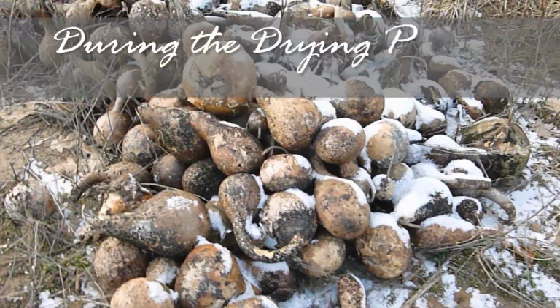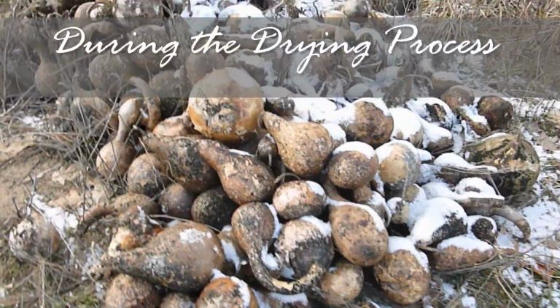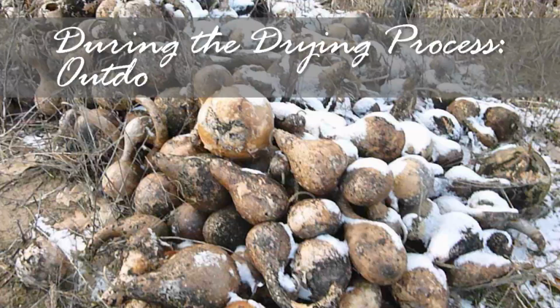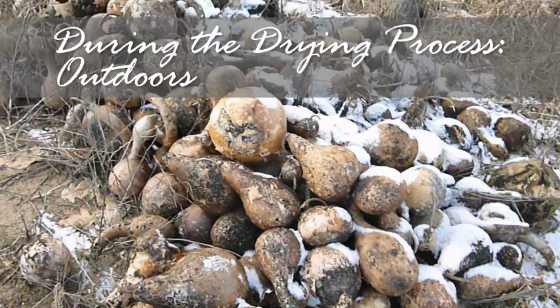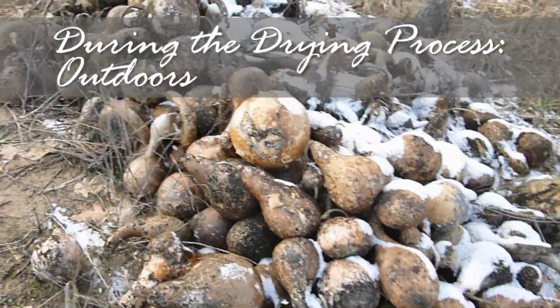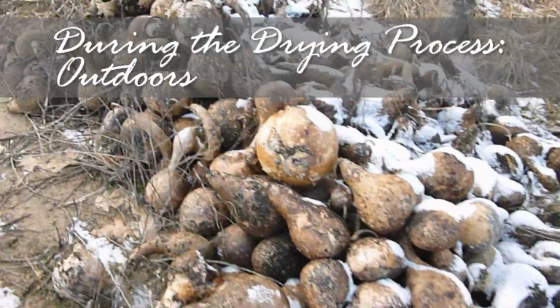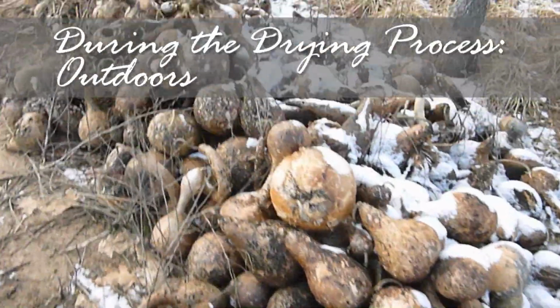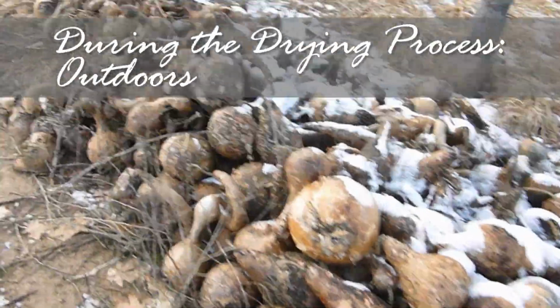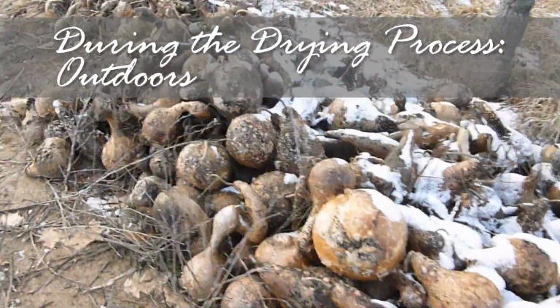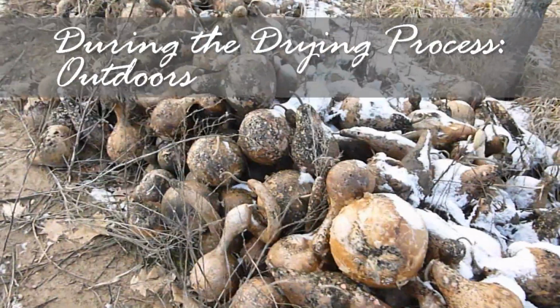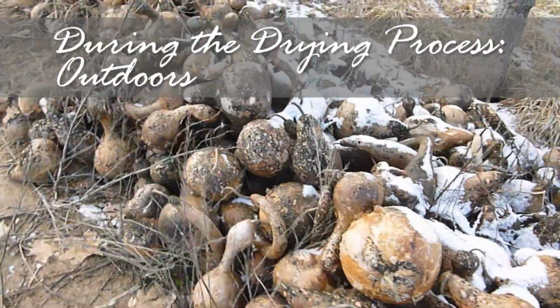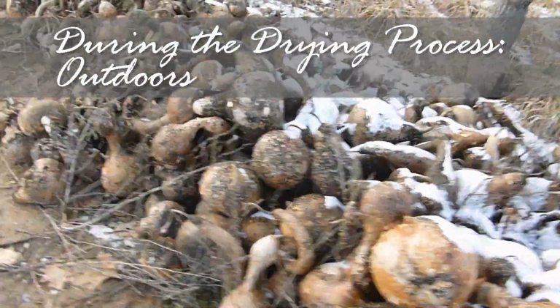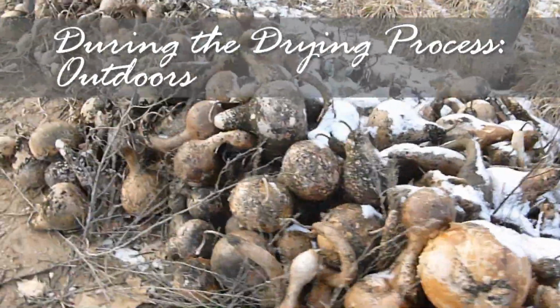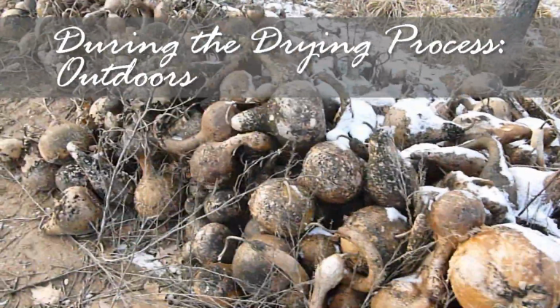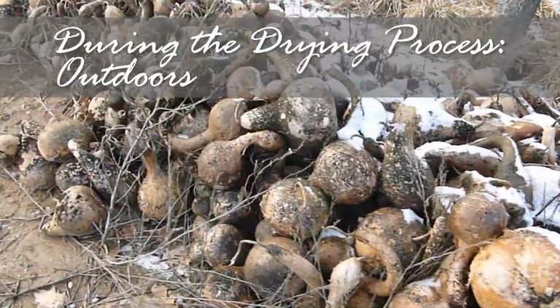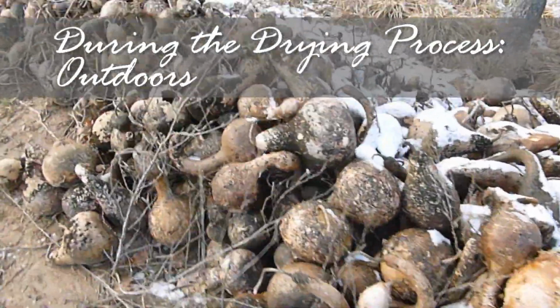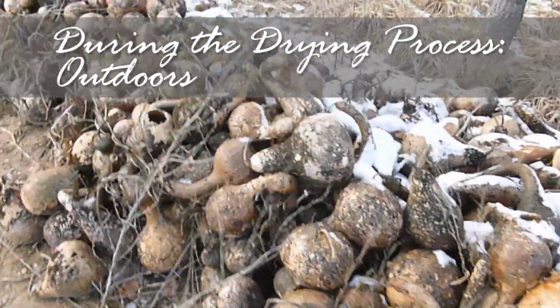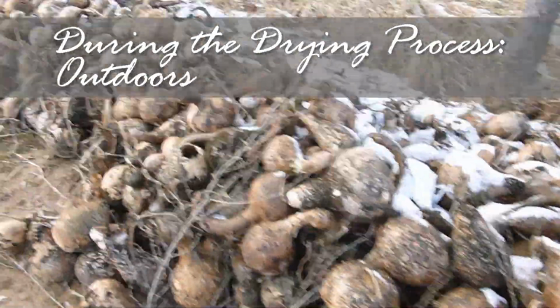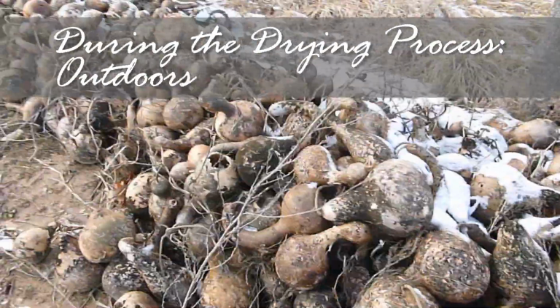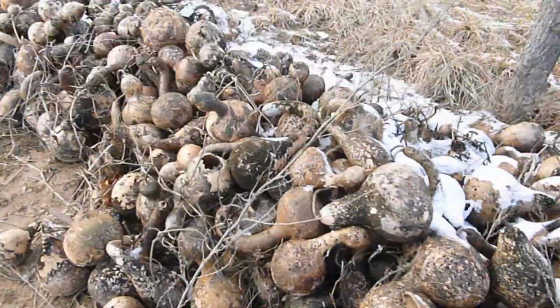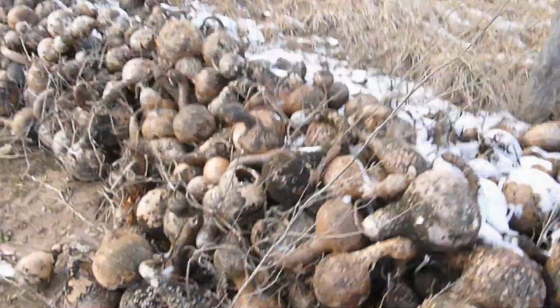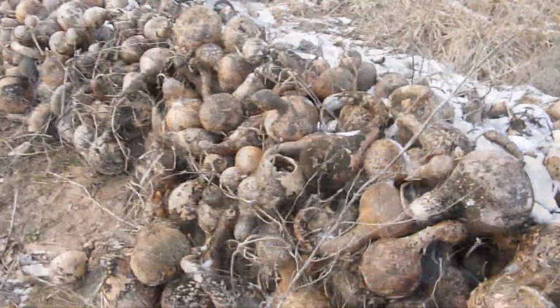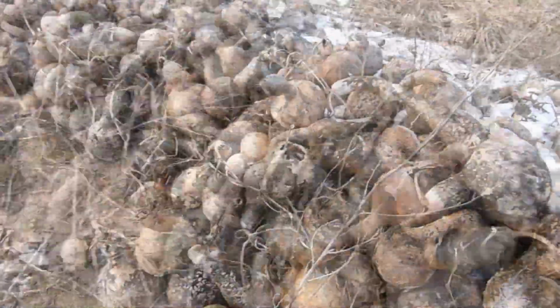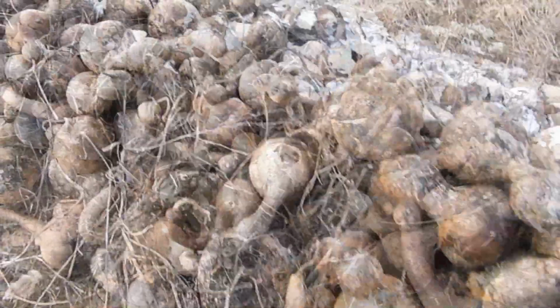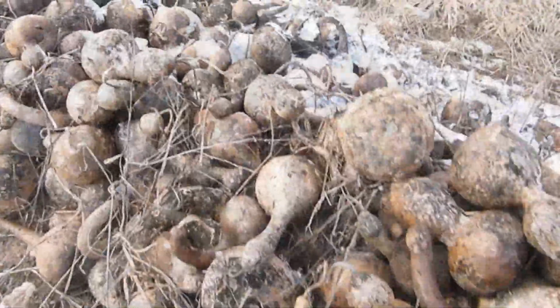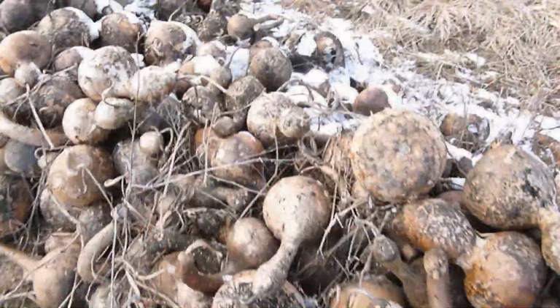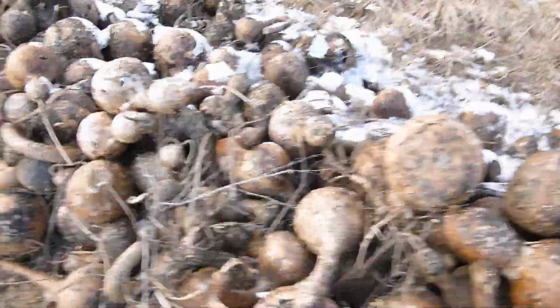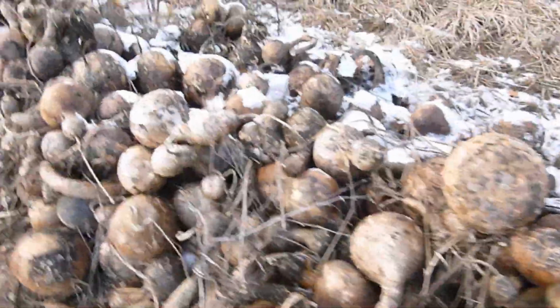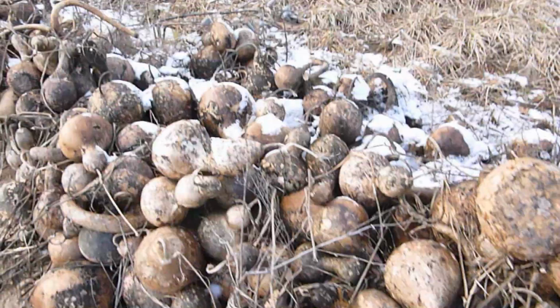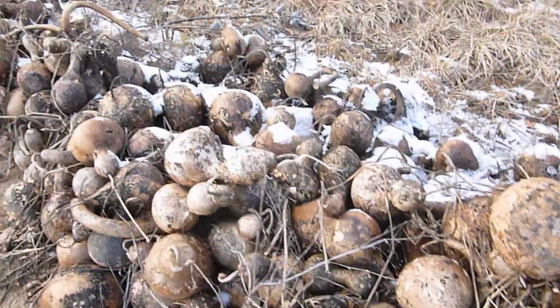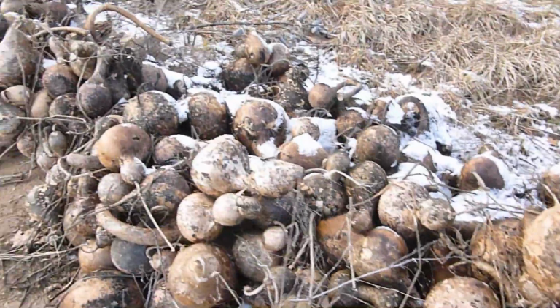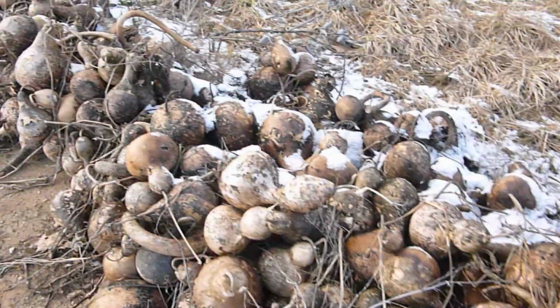When left outside, the drying process will look similar to this, with peeling, wet, black skin.